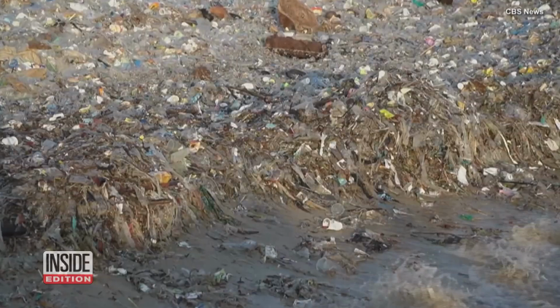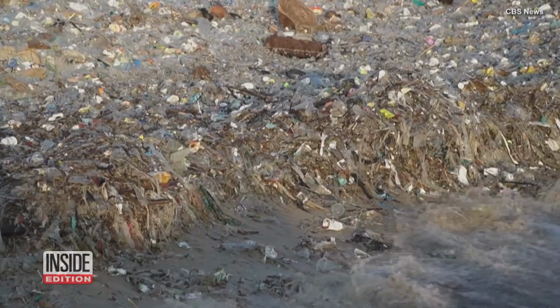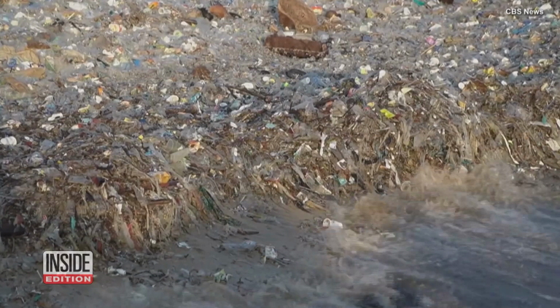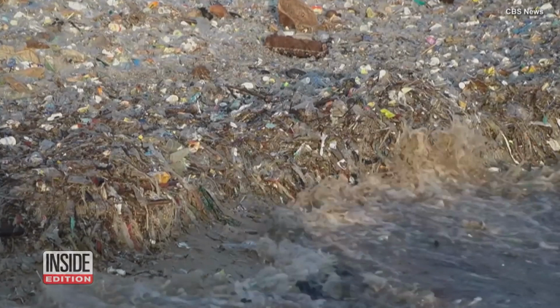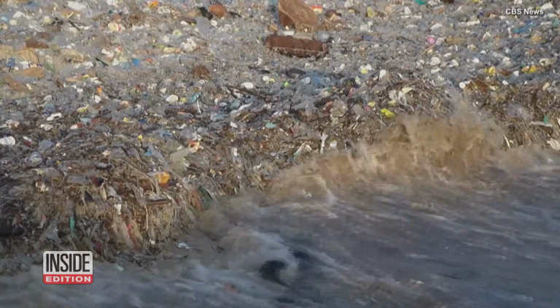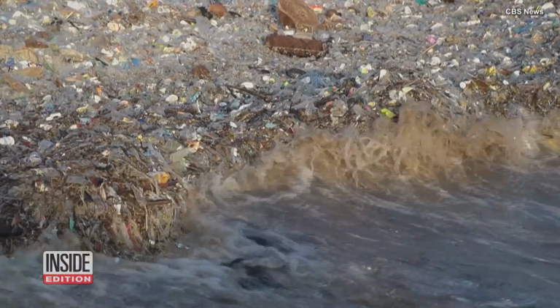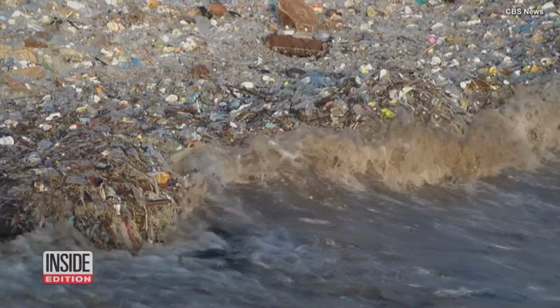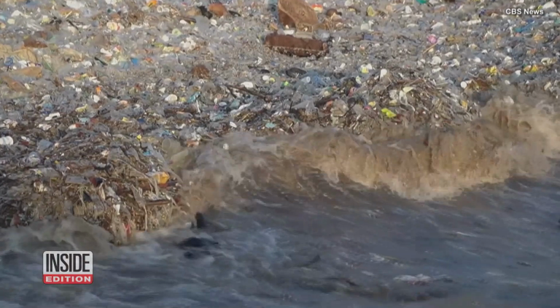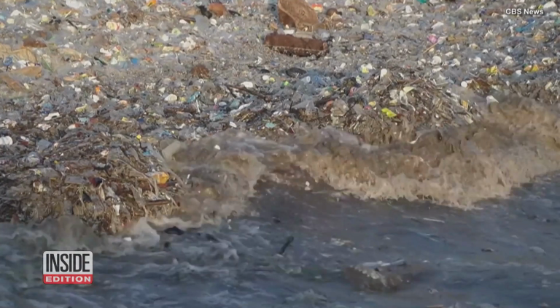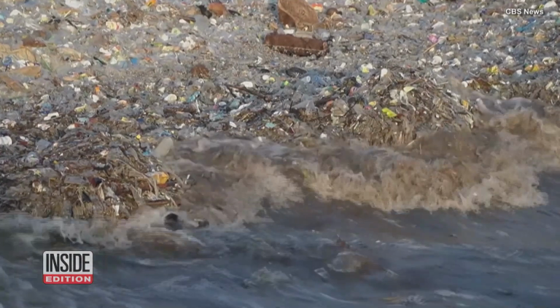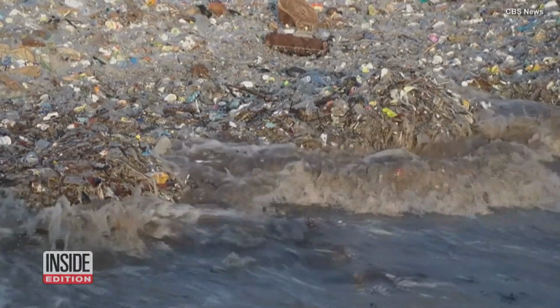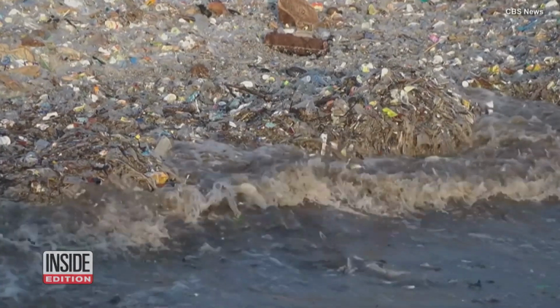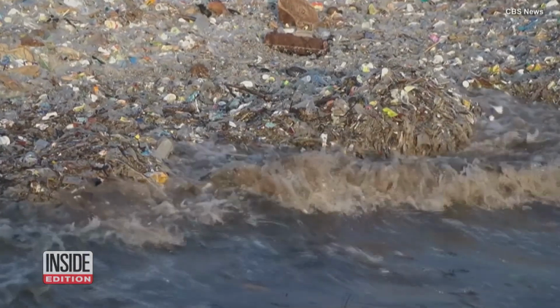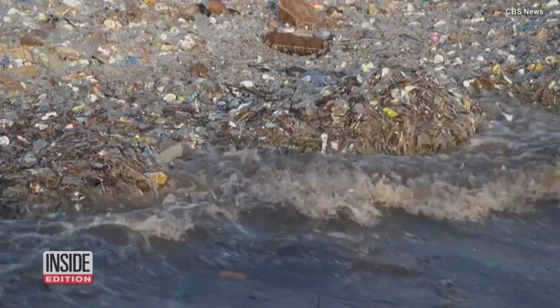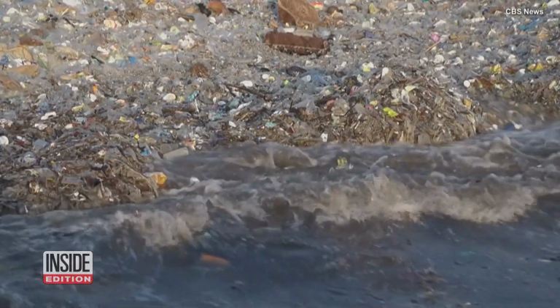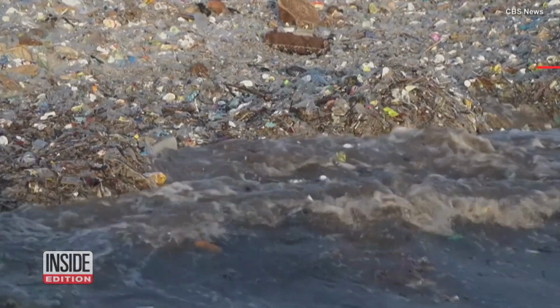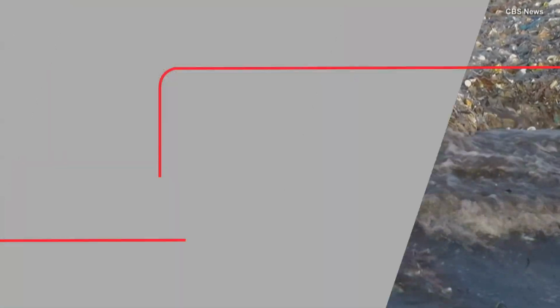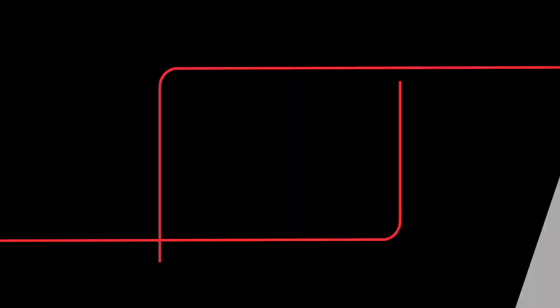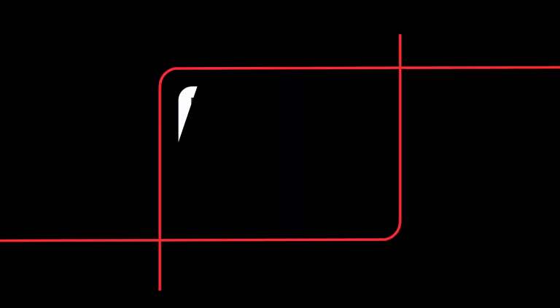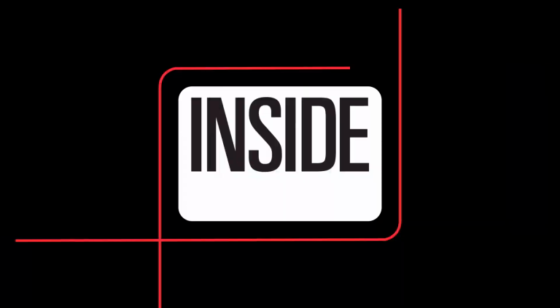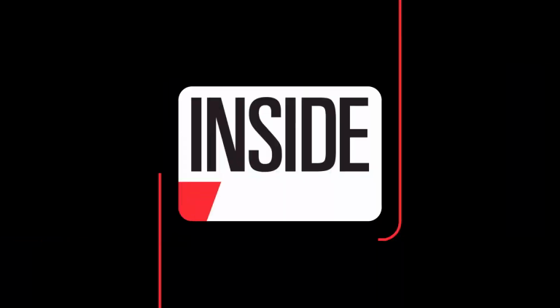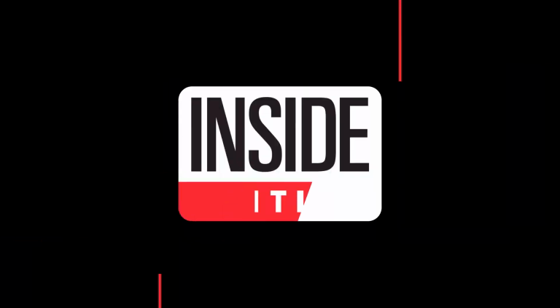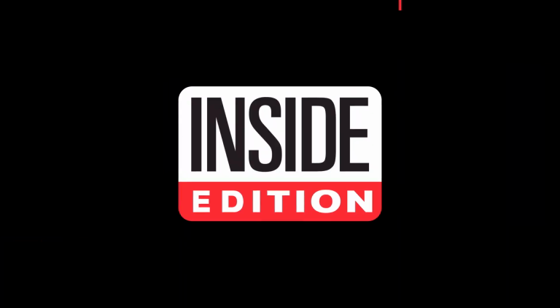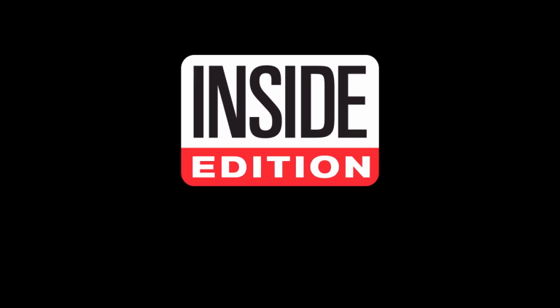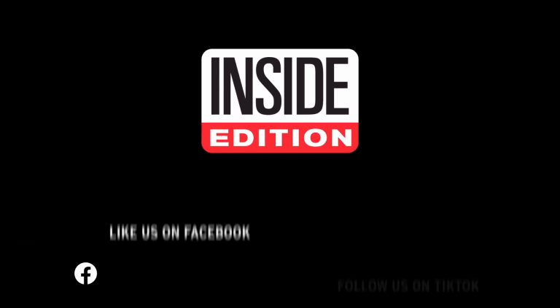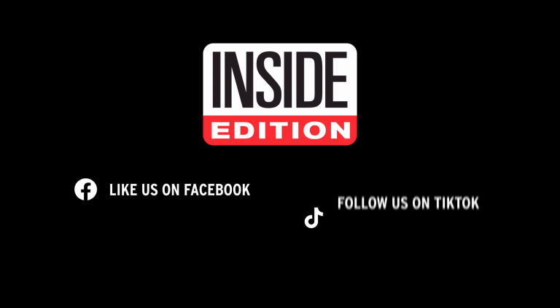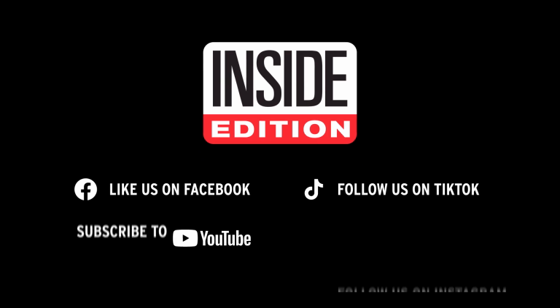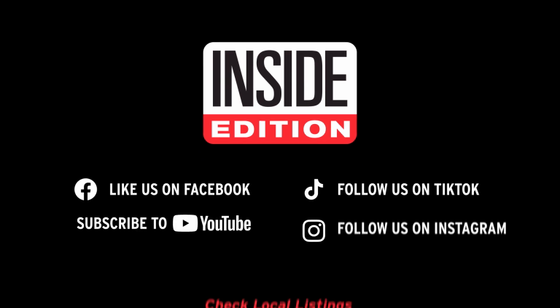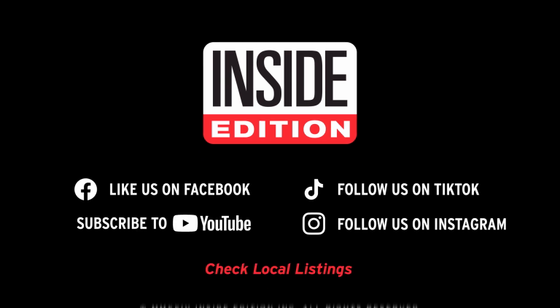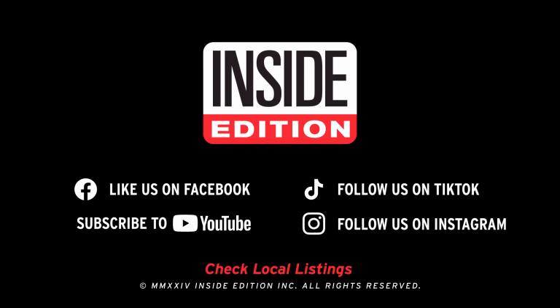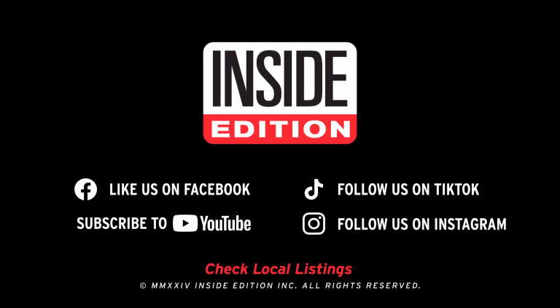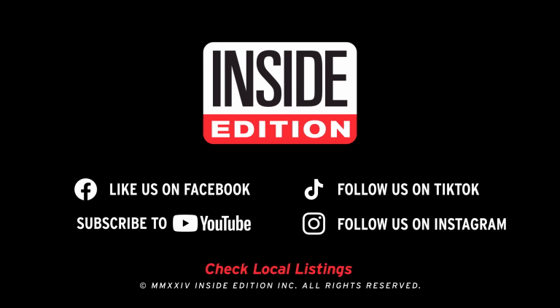Because caring for your health at home shouldn't mean harming the planet. For Inside Edition Digital, I'm Mara Montalbano.